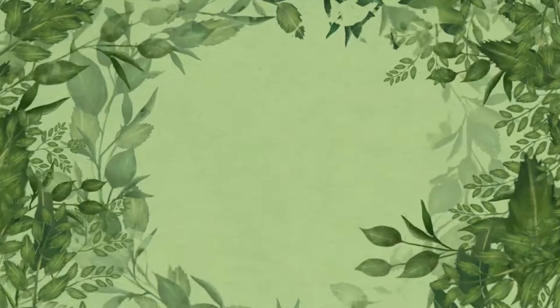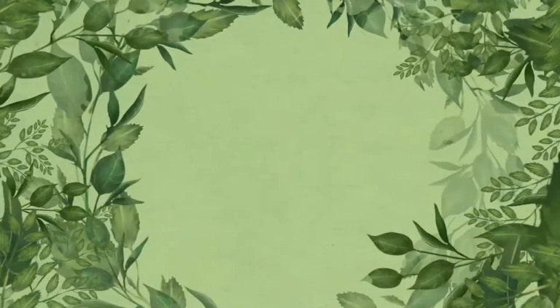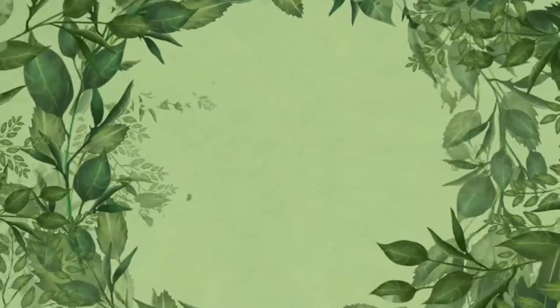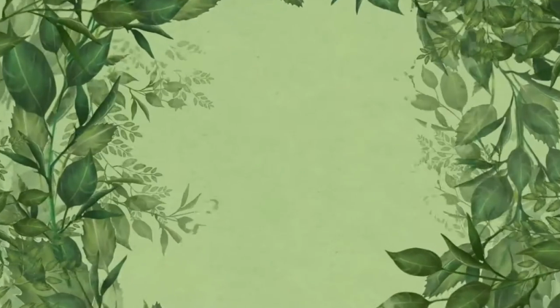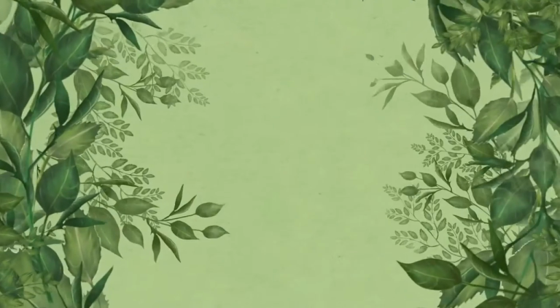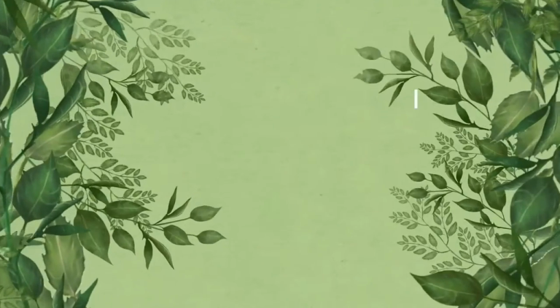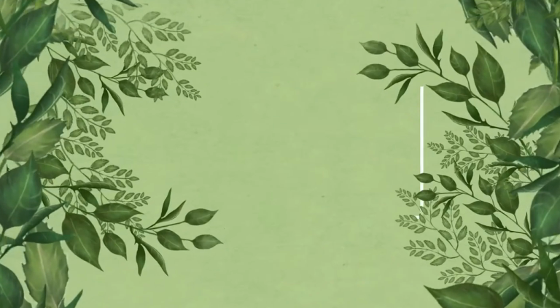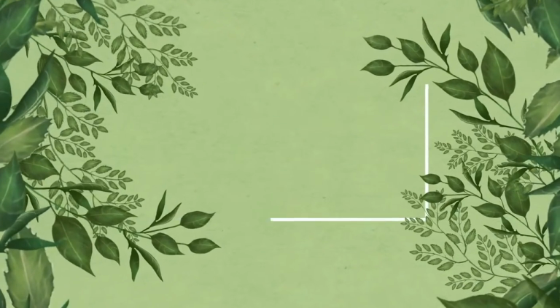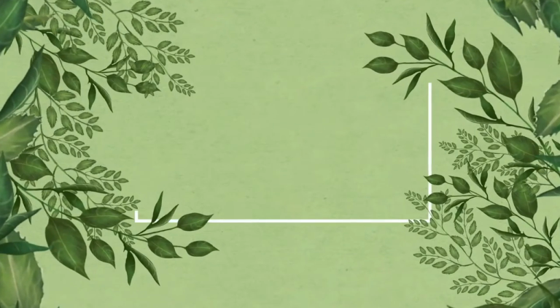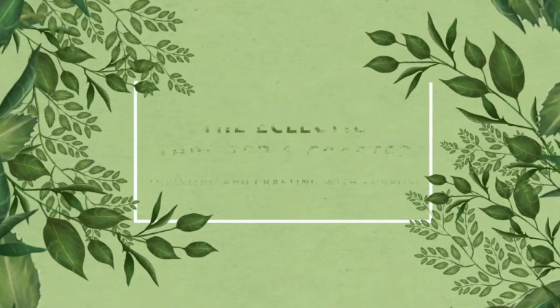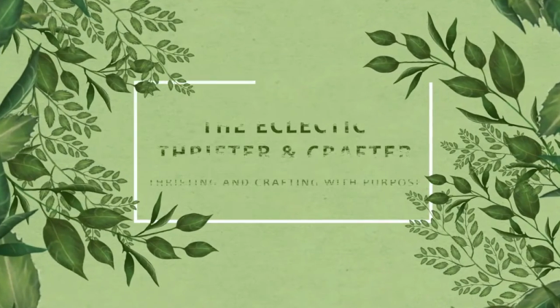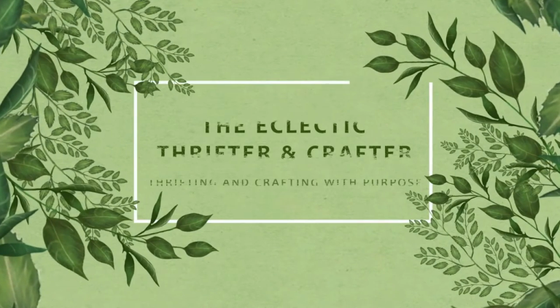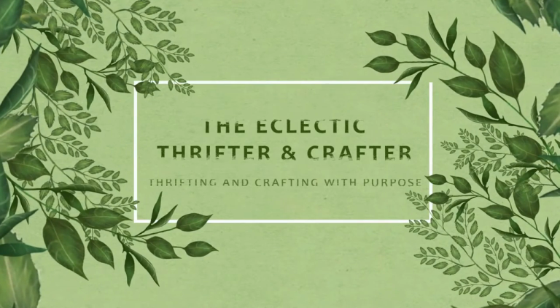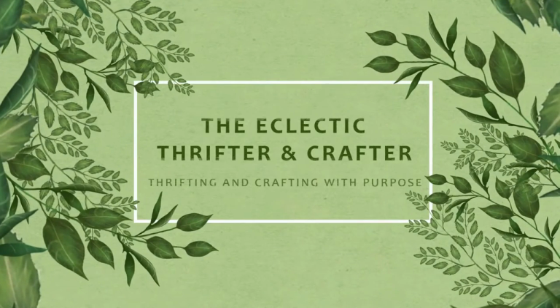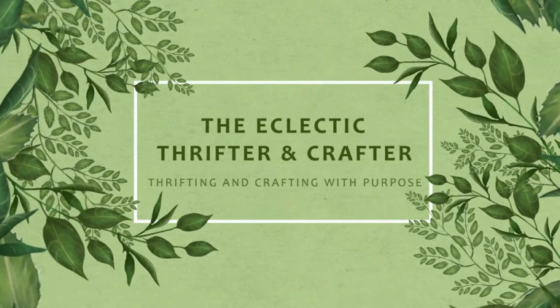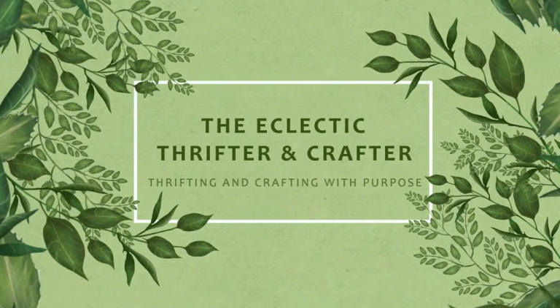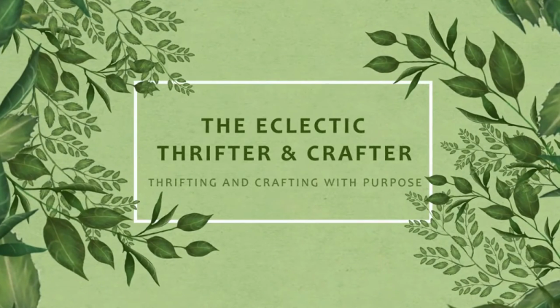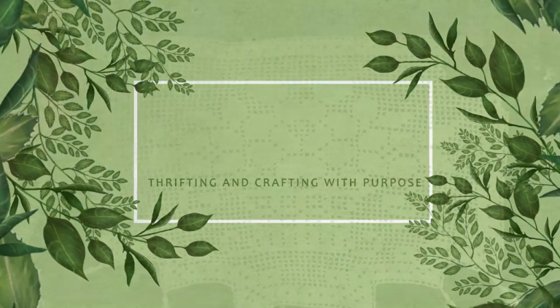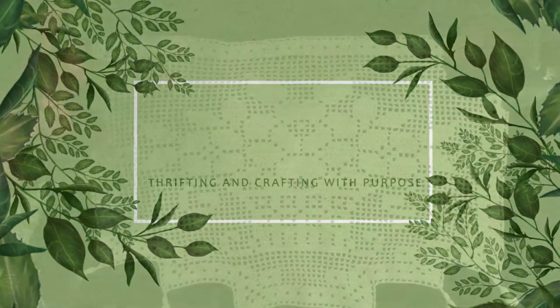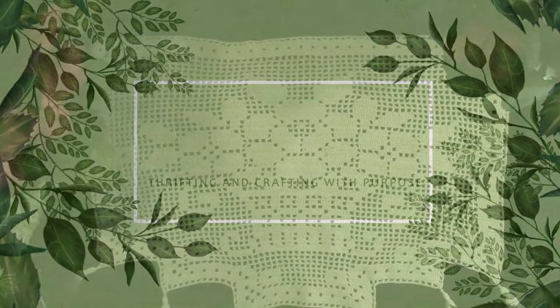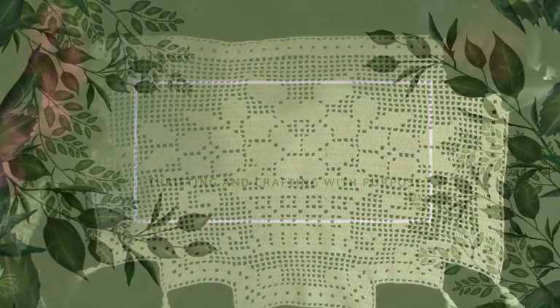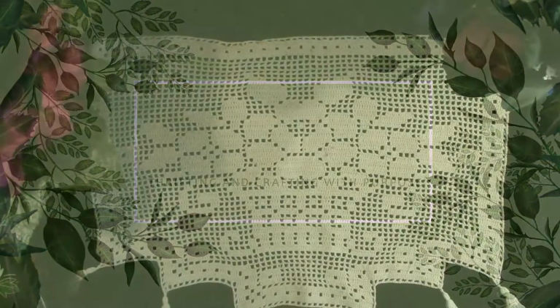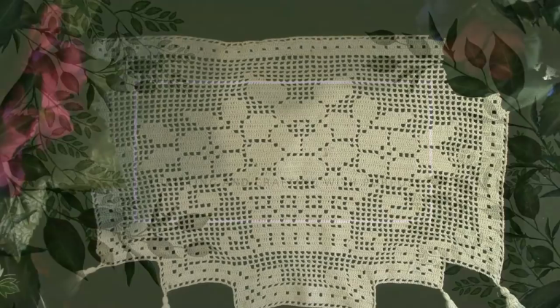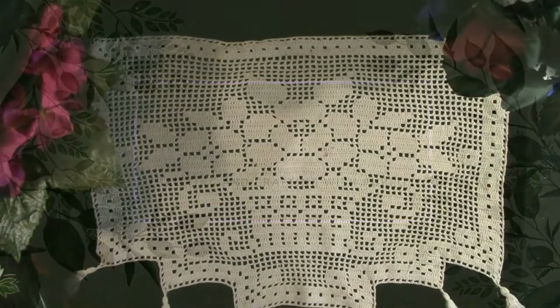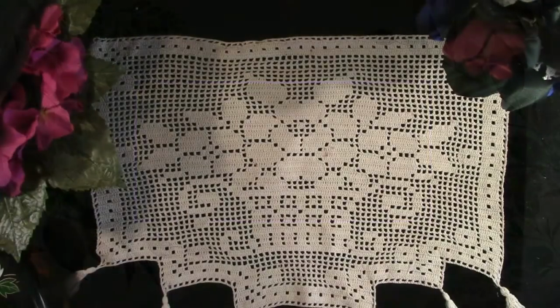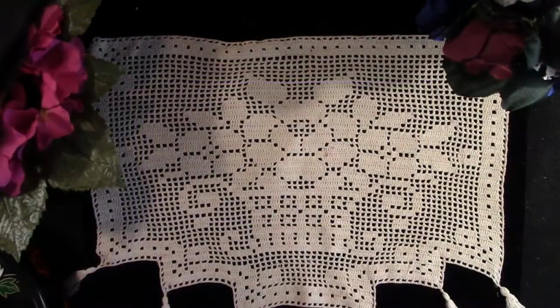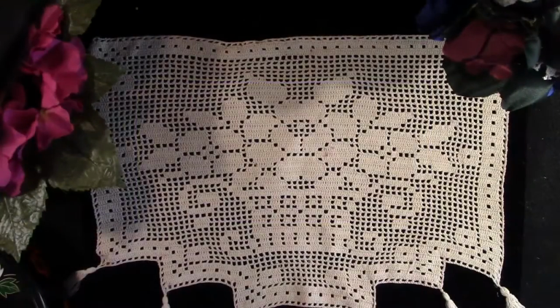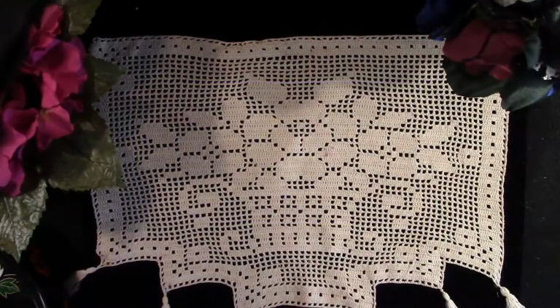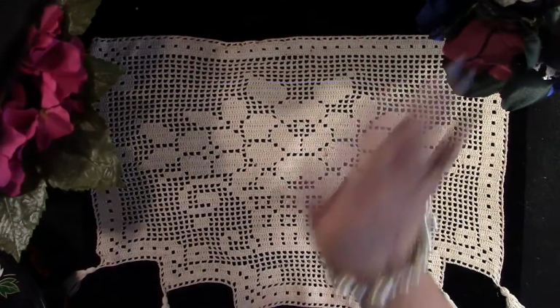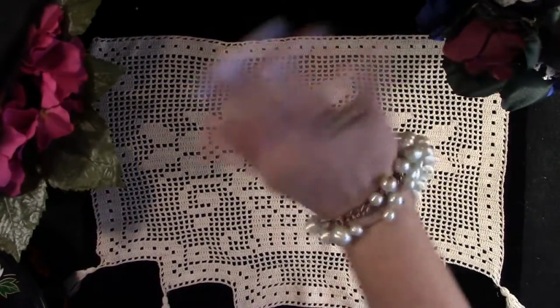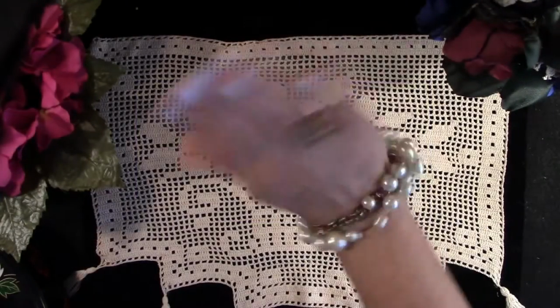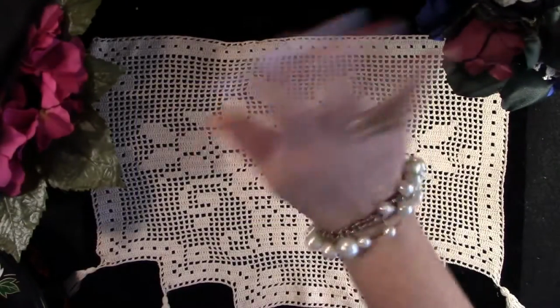Welcome to the Eclectic Thrifter and Crafter, where we thrift and craft with purpose. Hello!